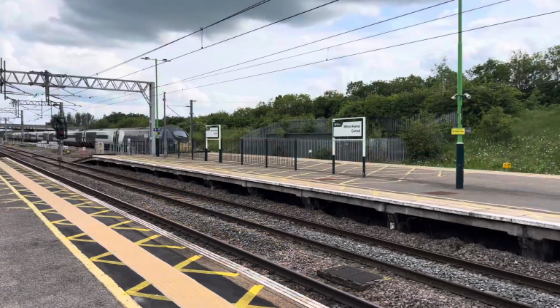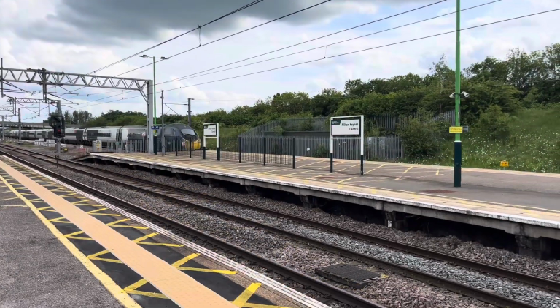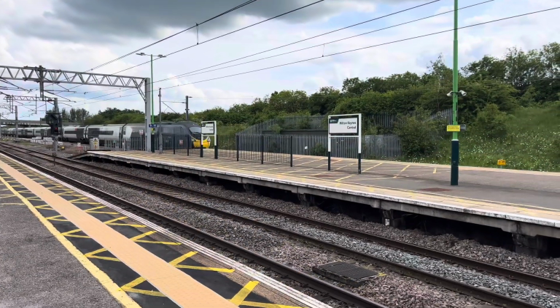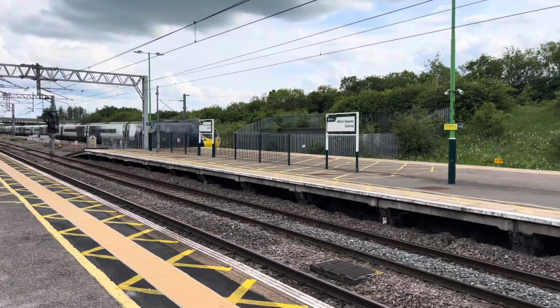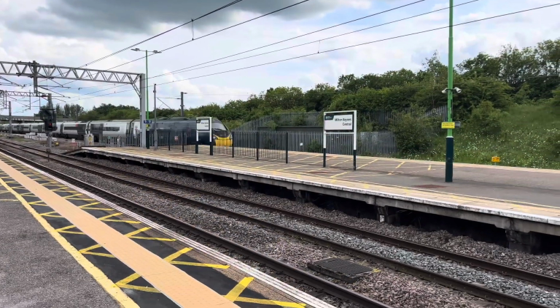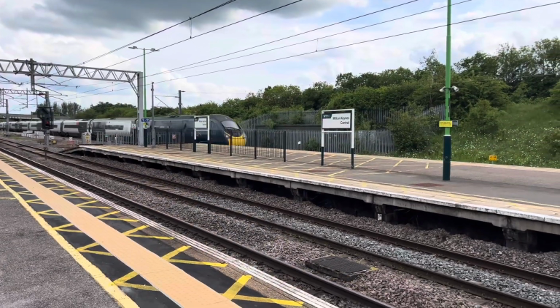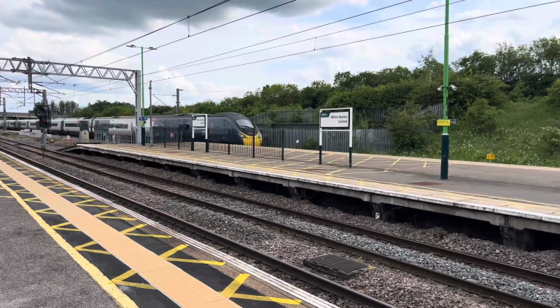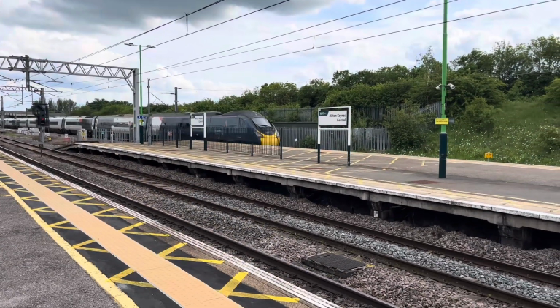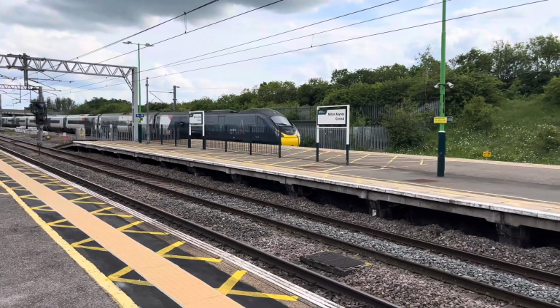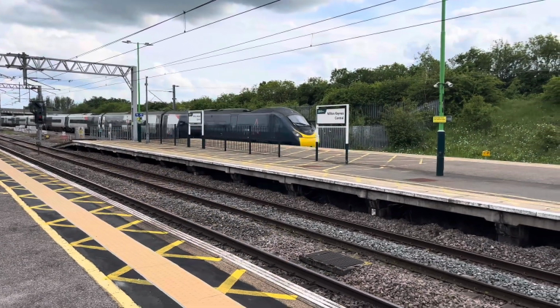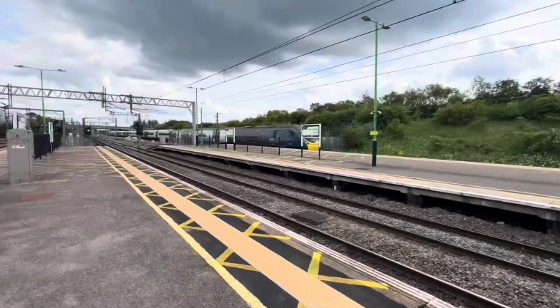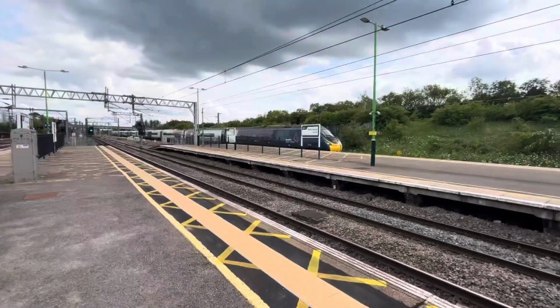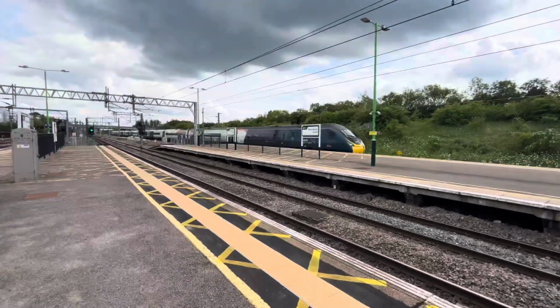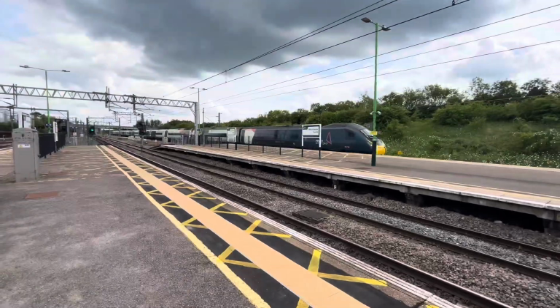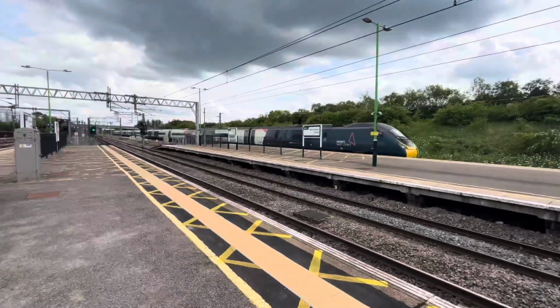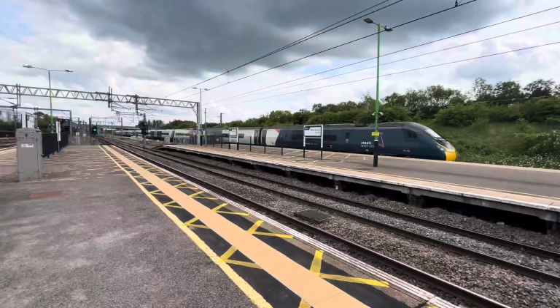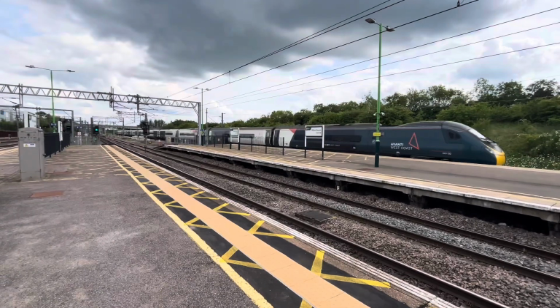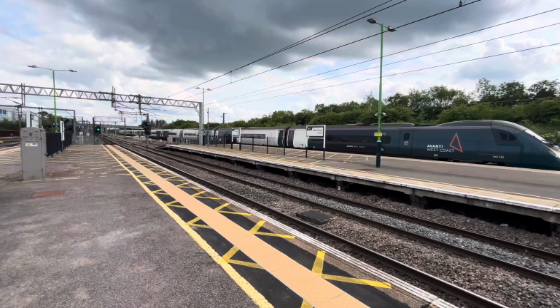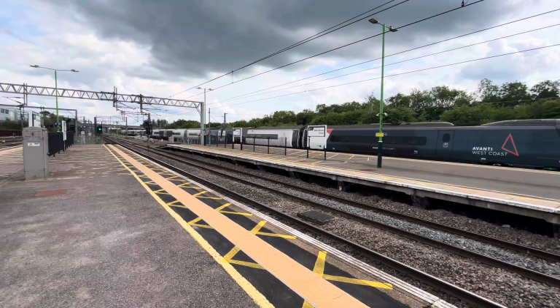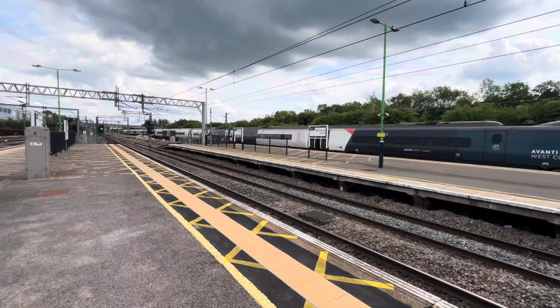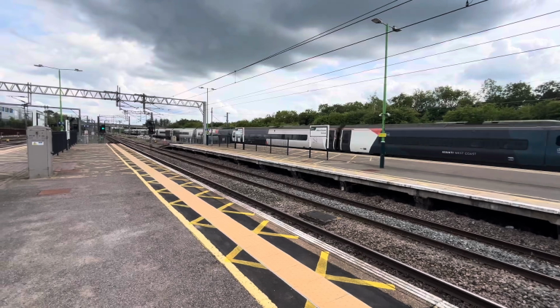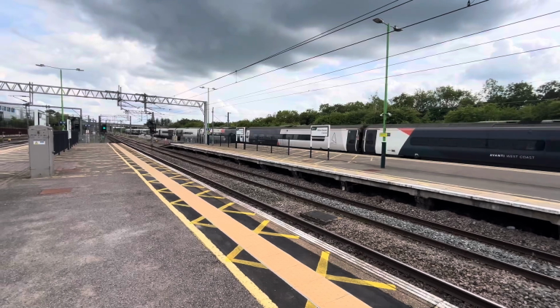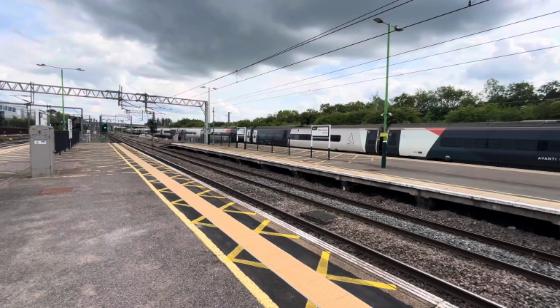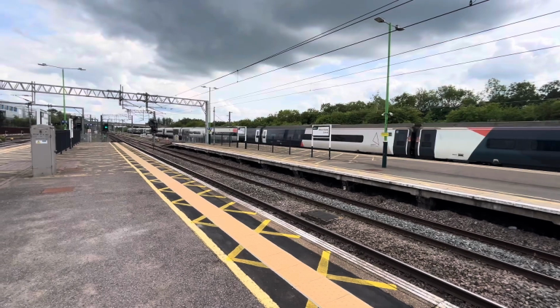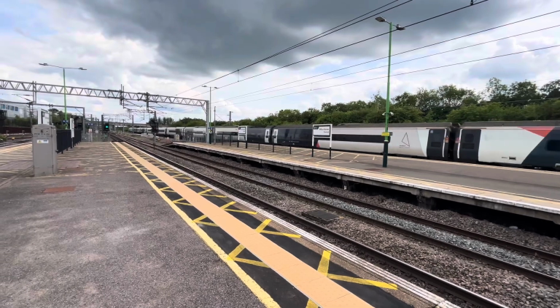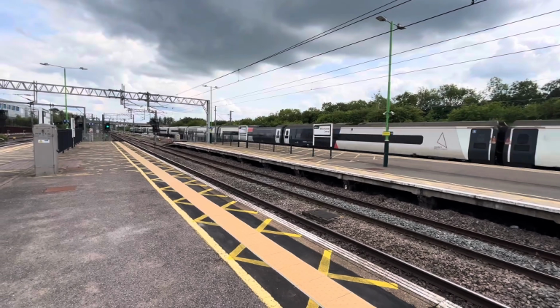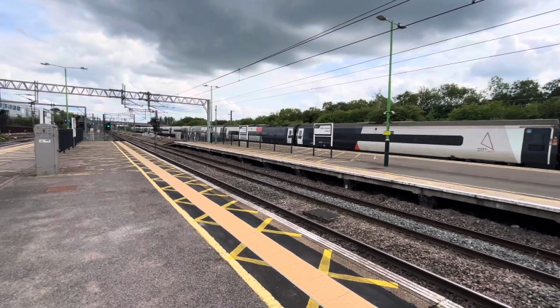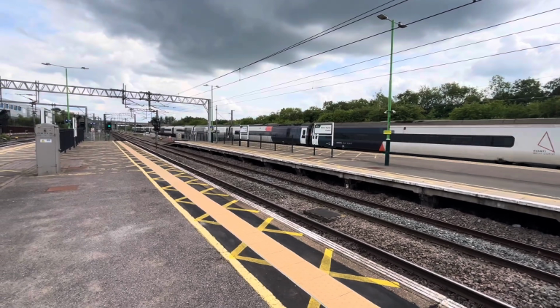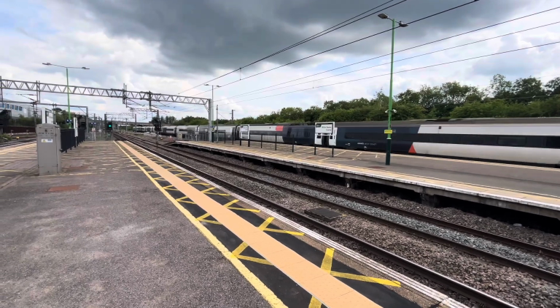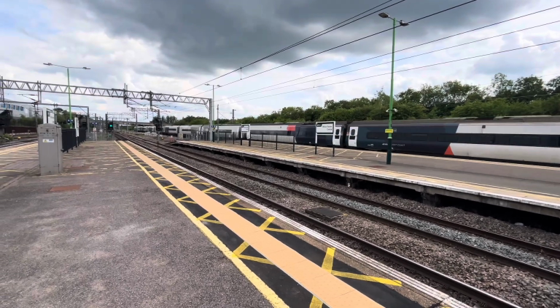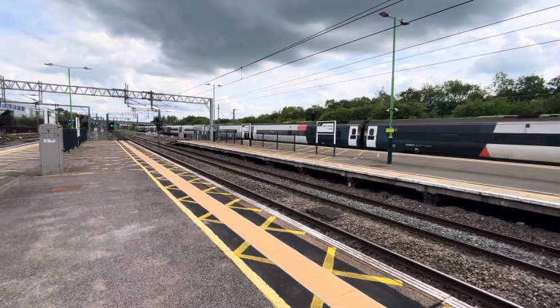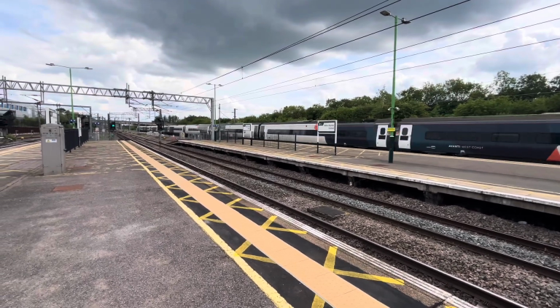Here comes the 1615 Avanti West Coast service to Liverpool Lime Street from London Euston, 391-32.